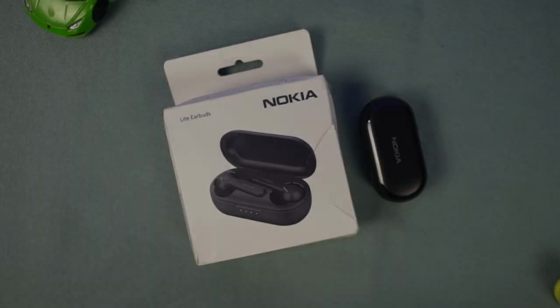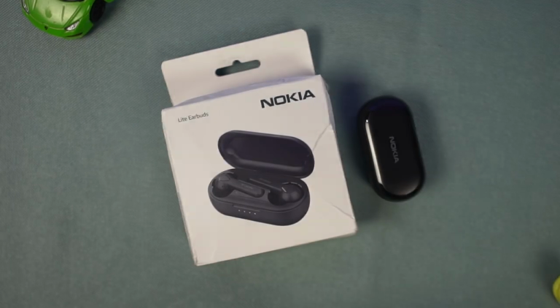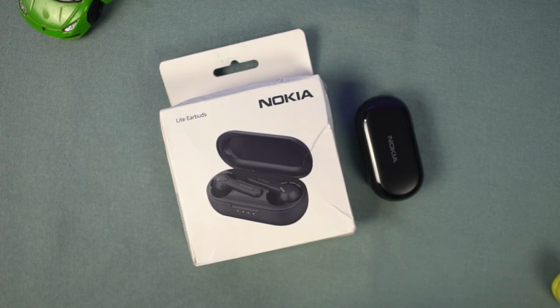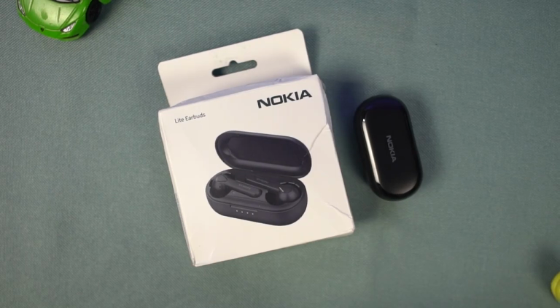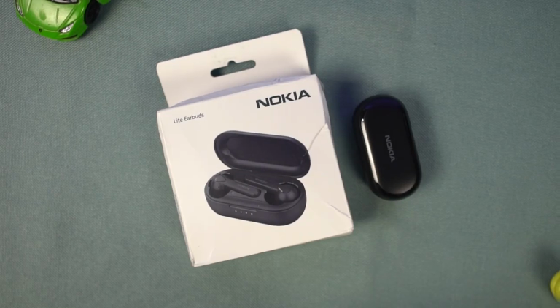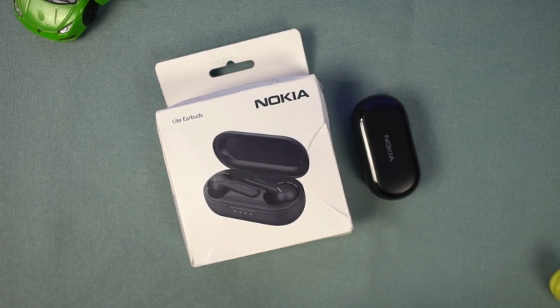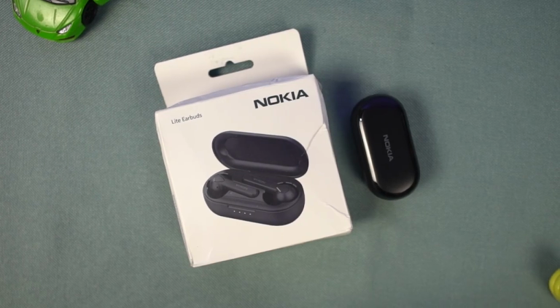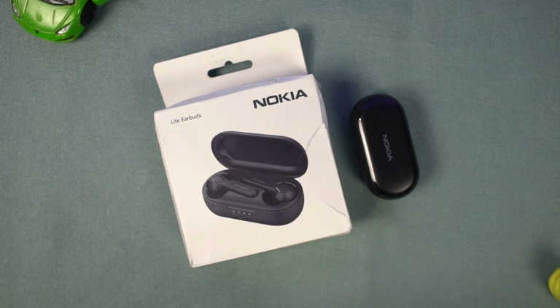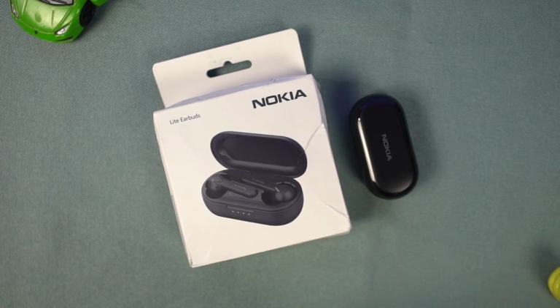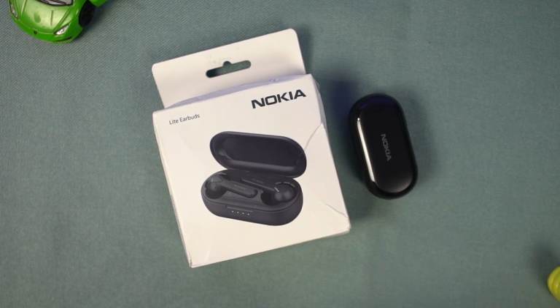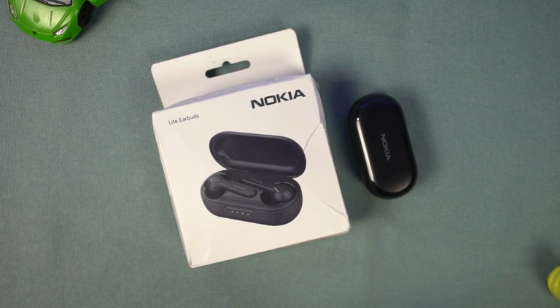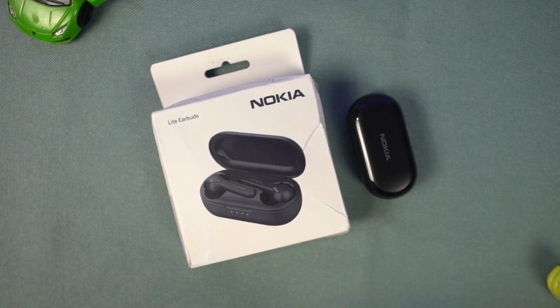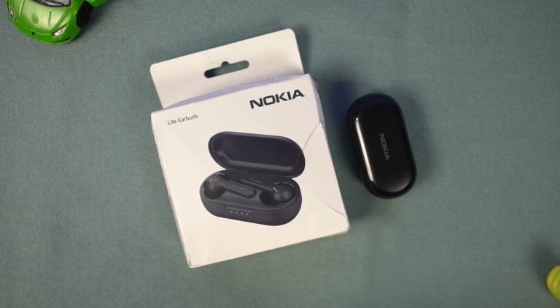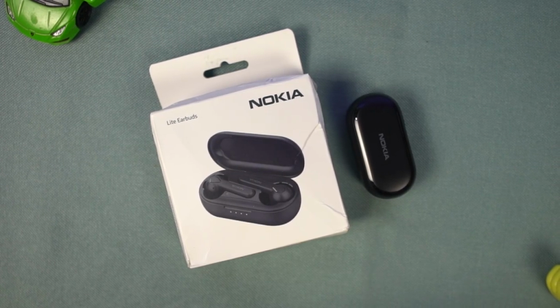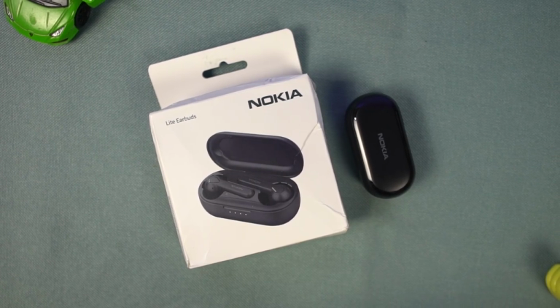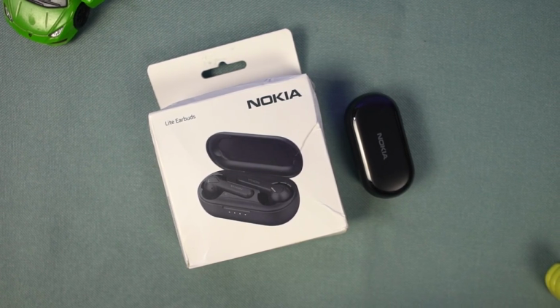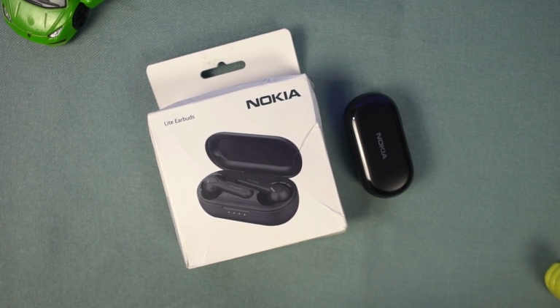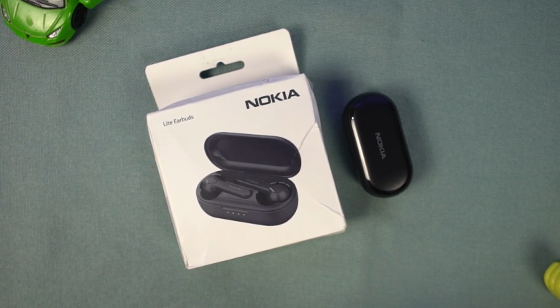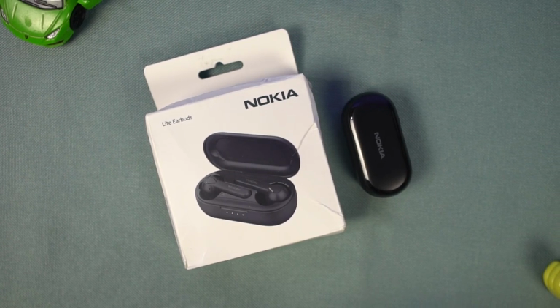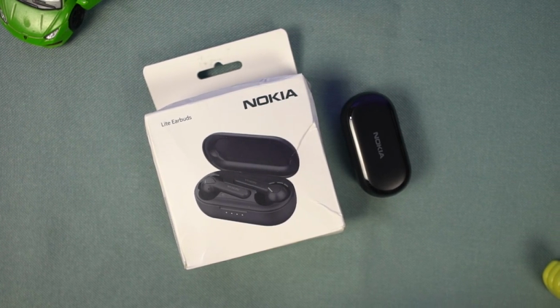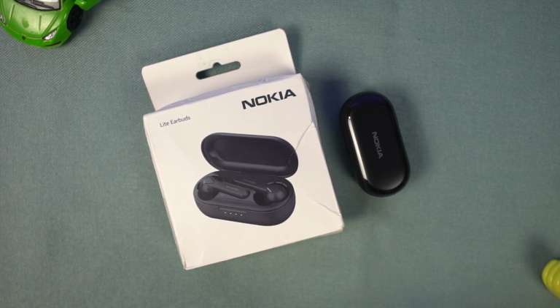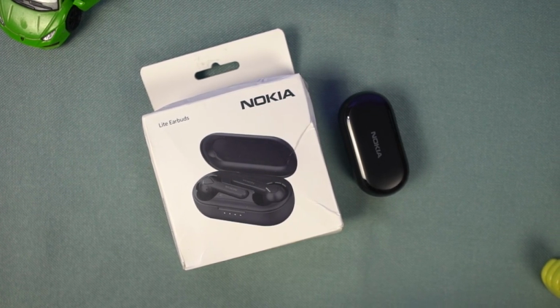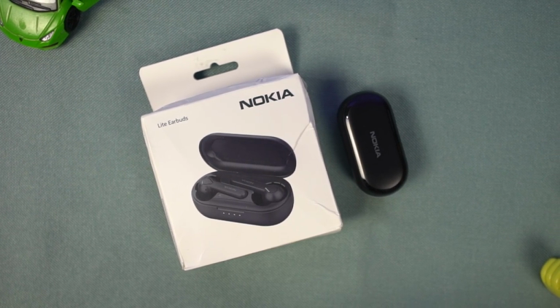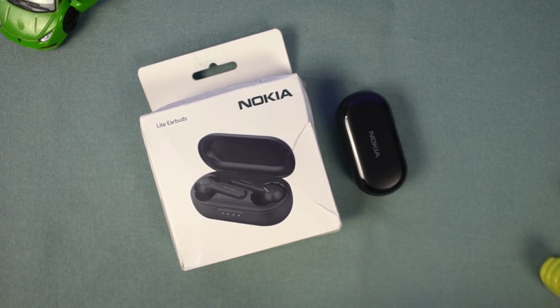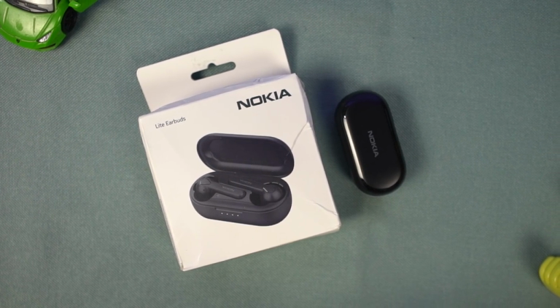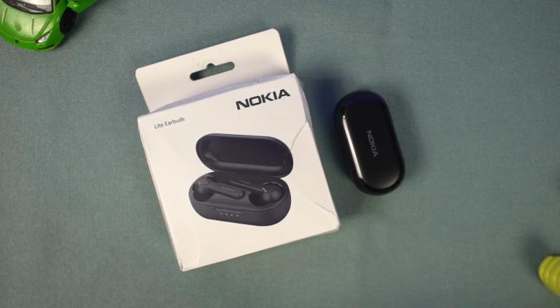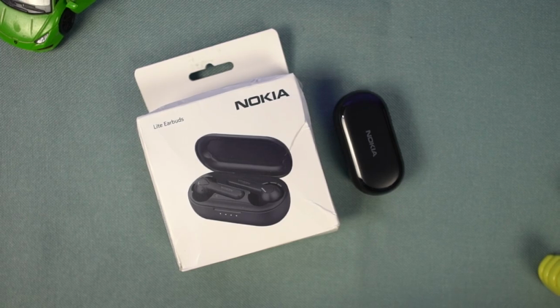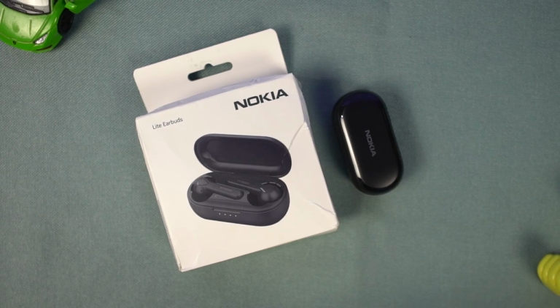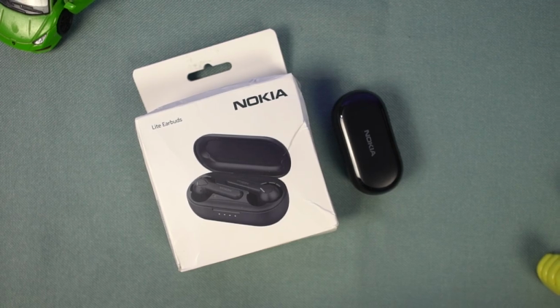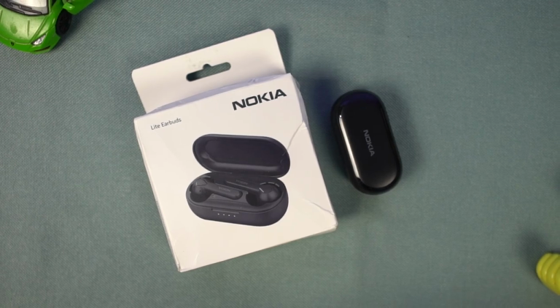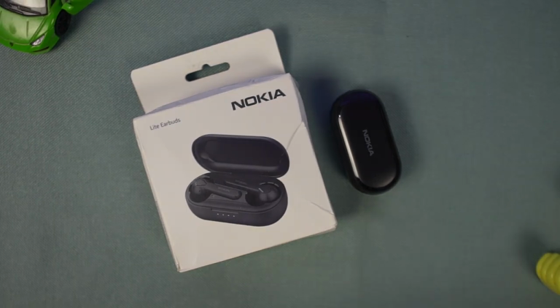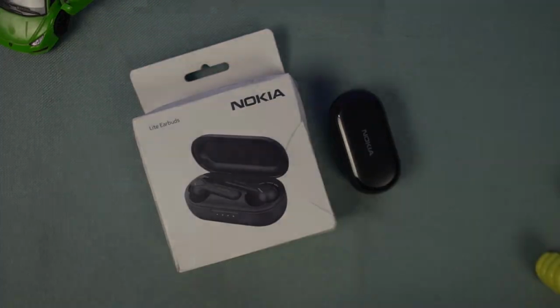What's up guys, this is Unknown from Creditech and in this video we are going to do an unboxing and review of Nokia Lite earbuds.